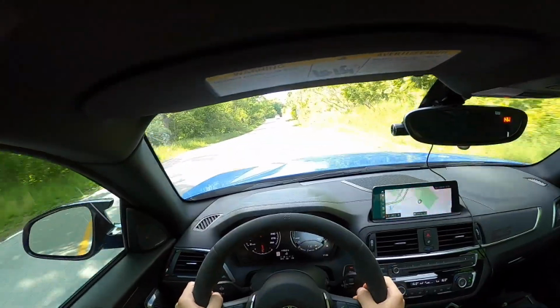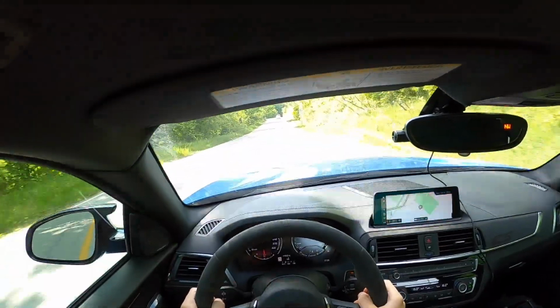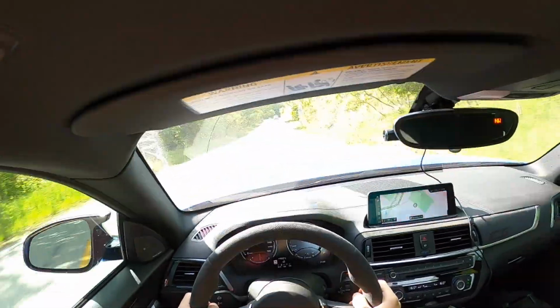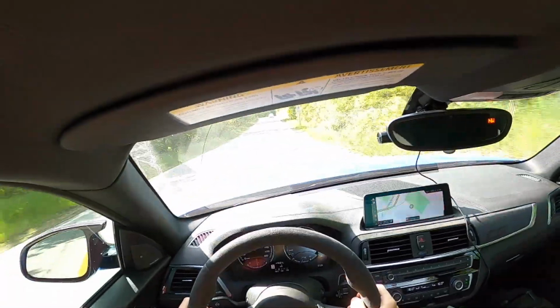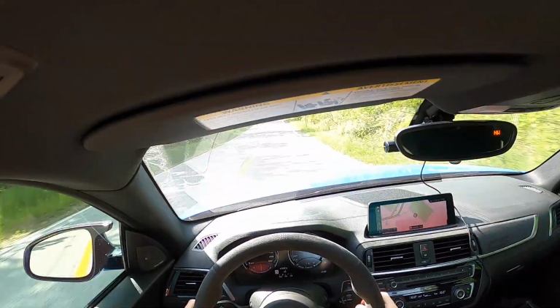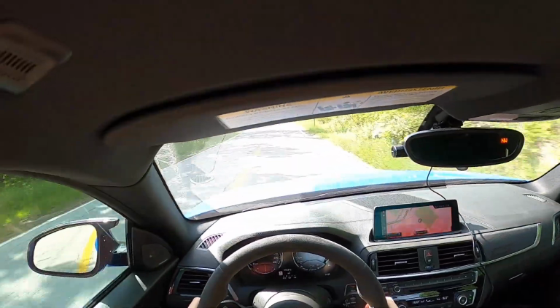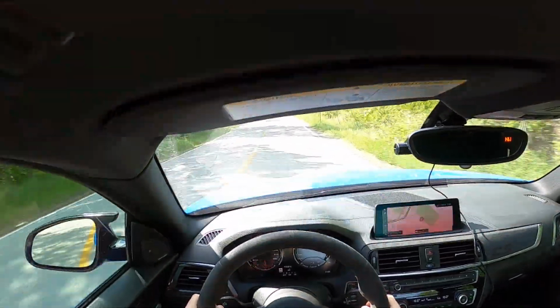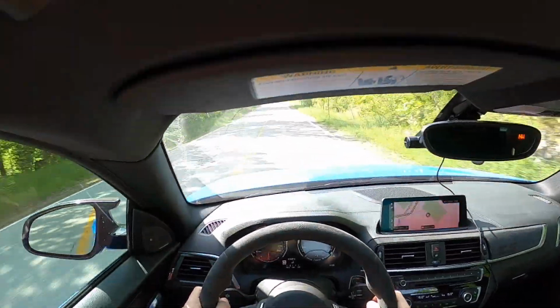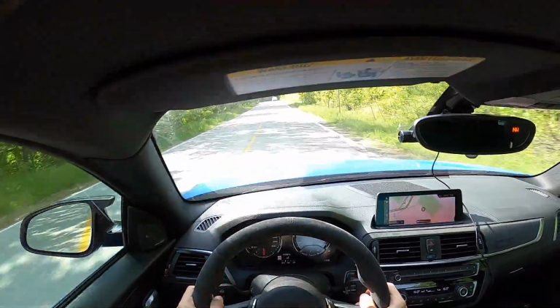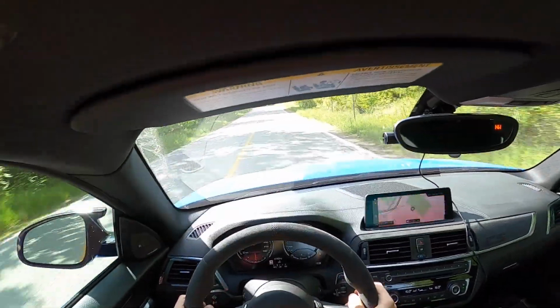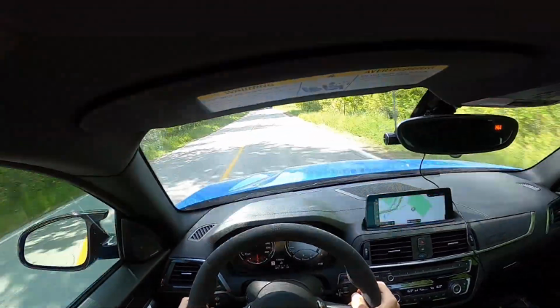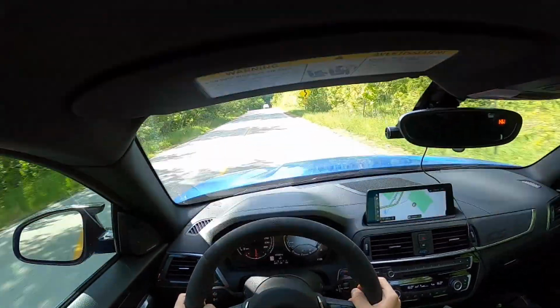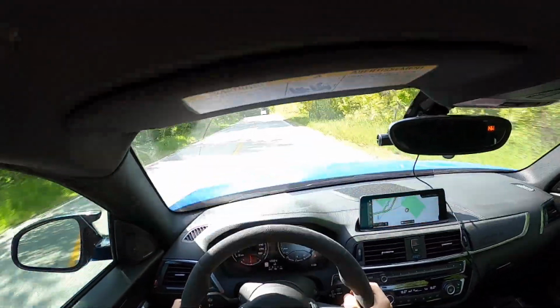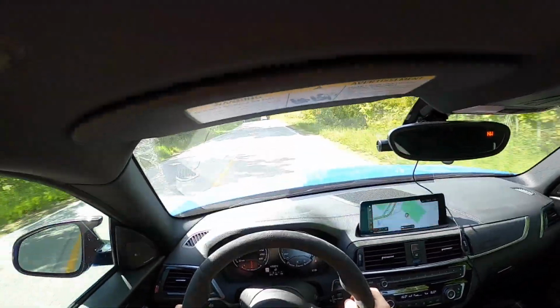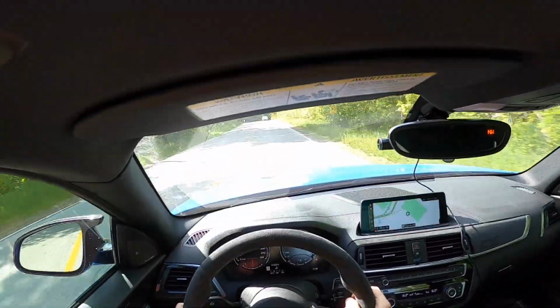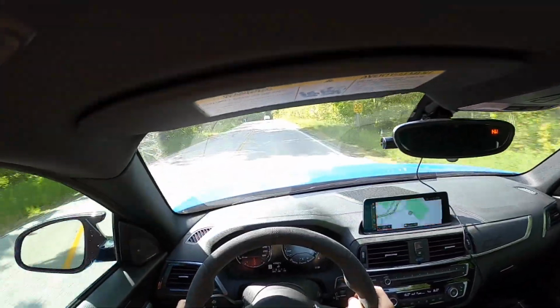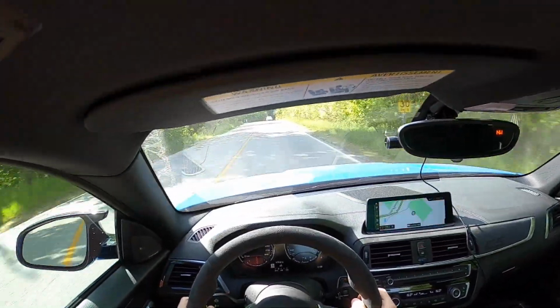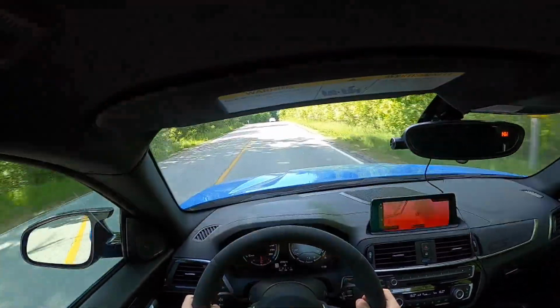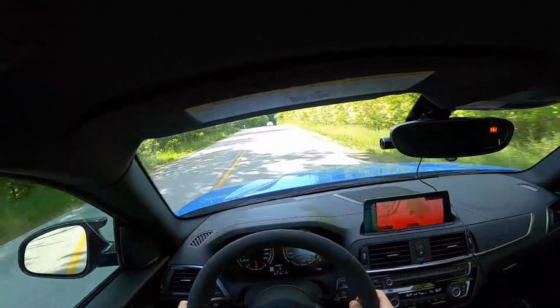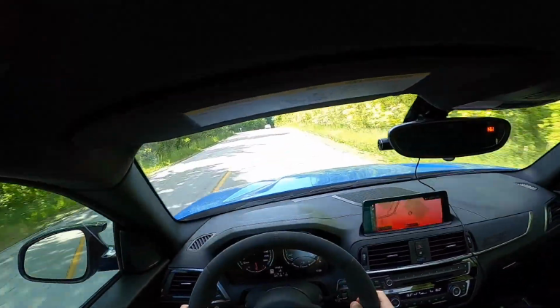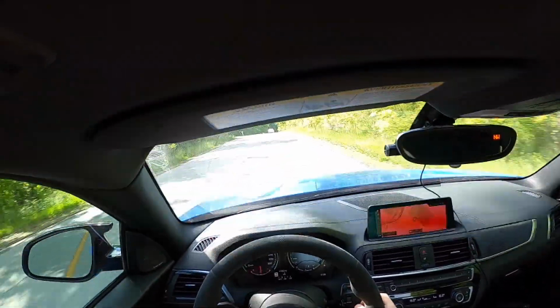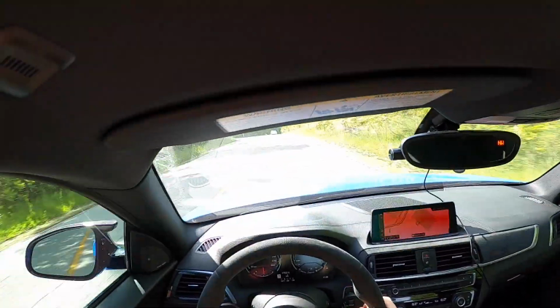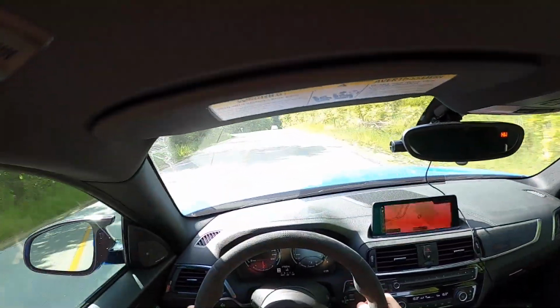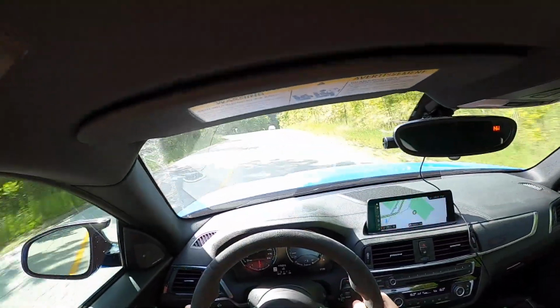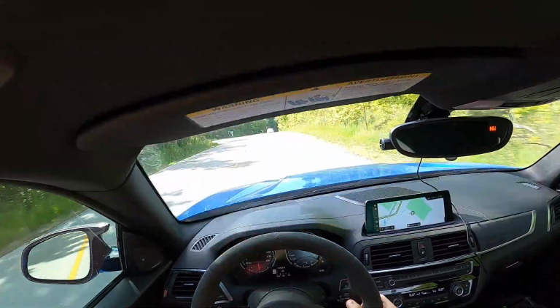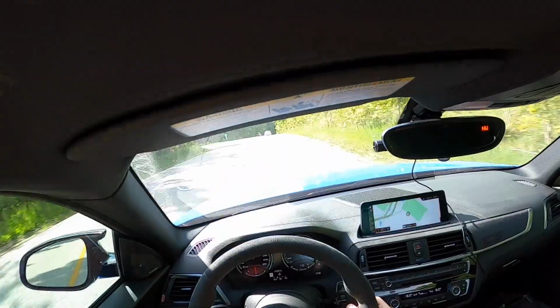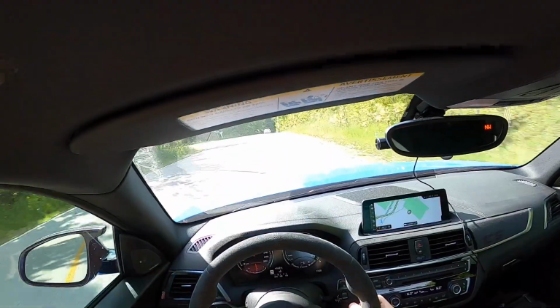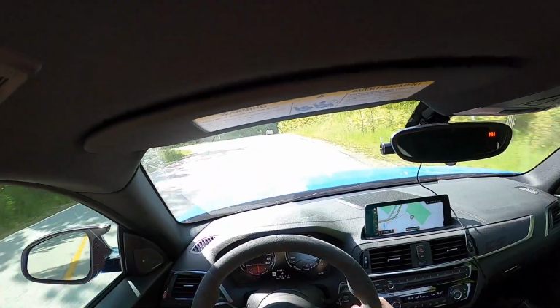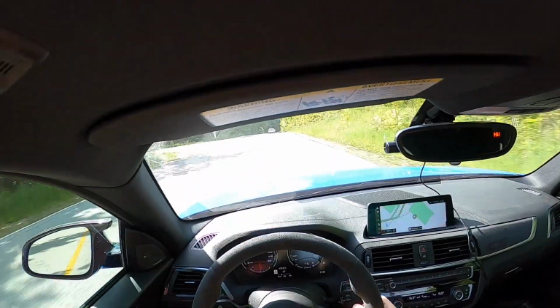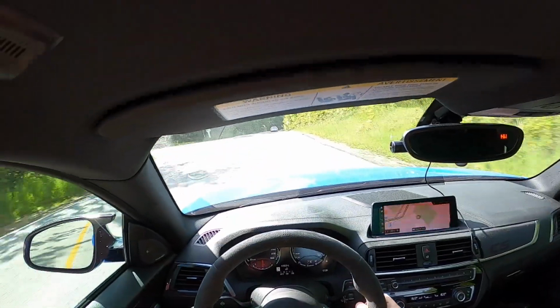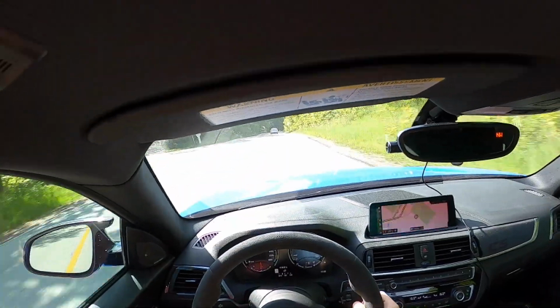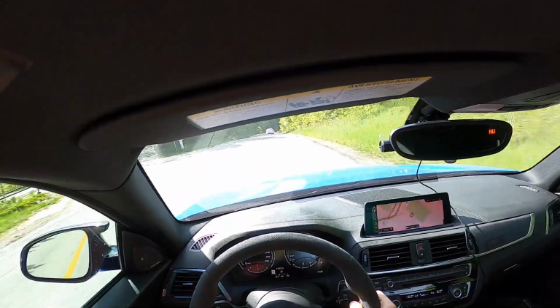You can hear a lot of intake noise with this engine, which I love. It's still stock intakes and you can hear a lot of it.